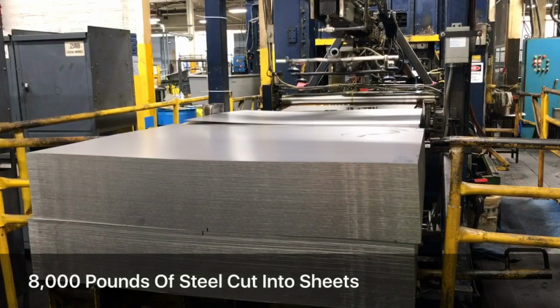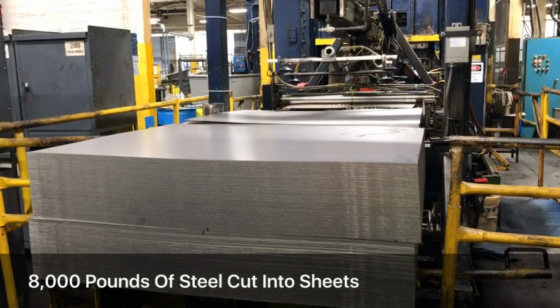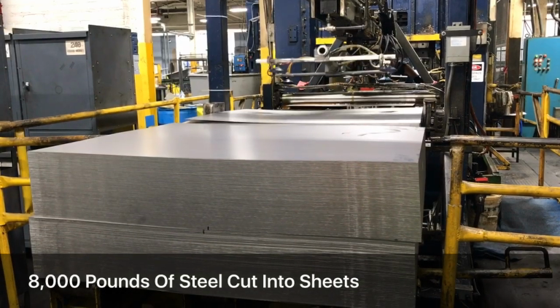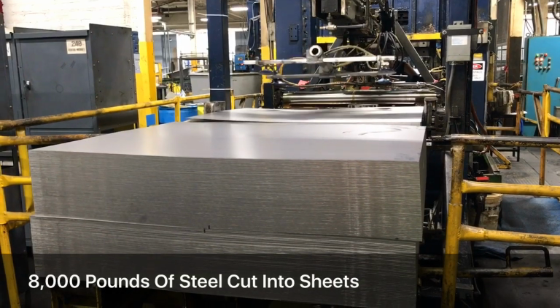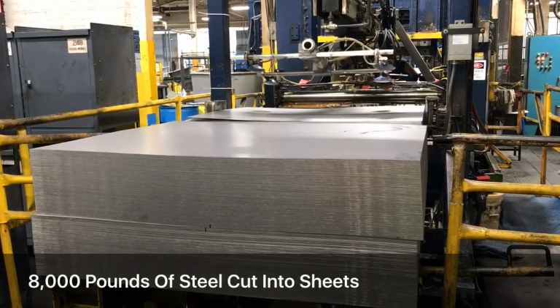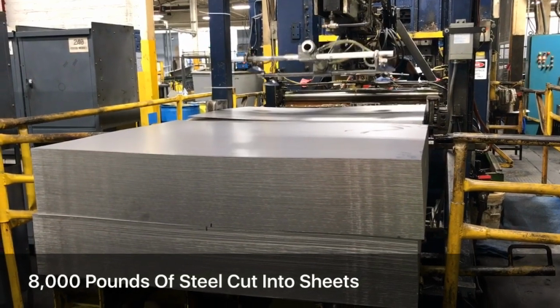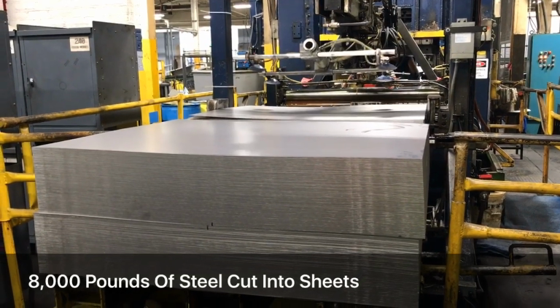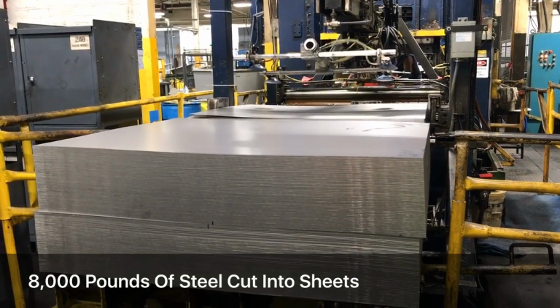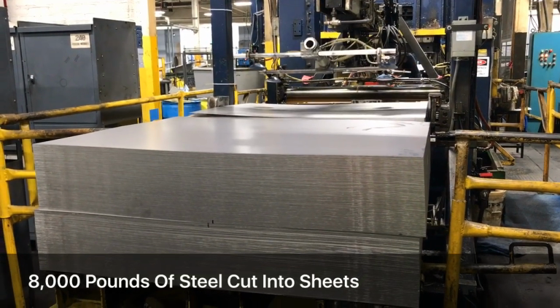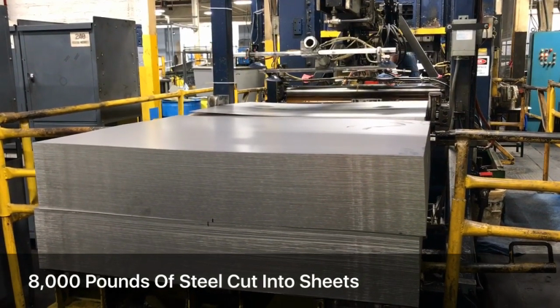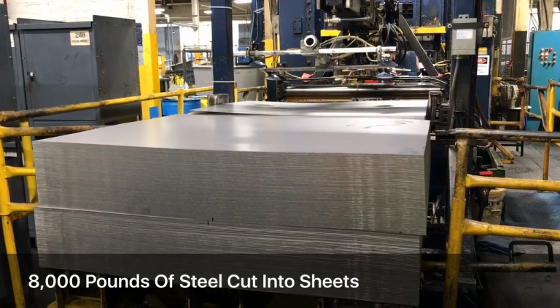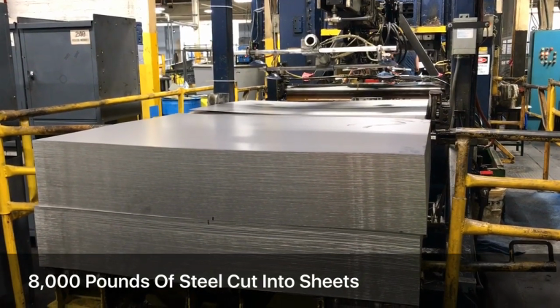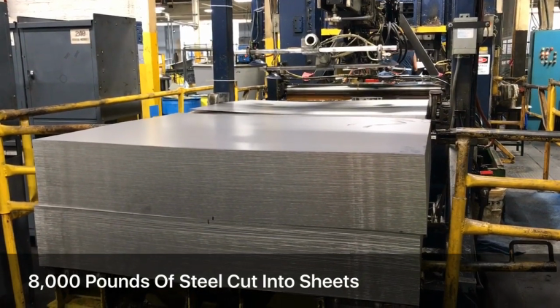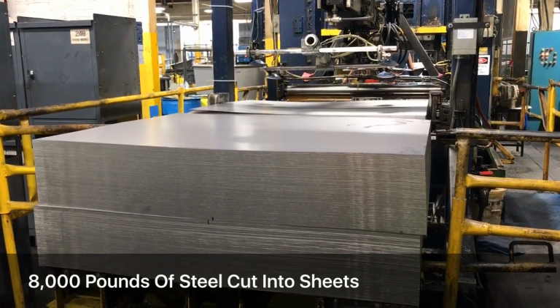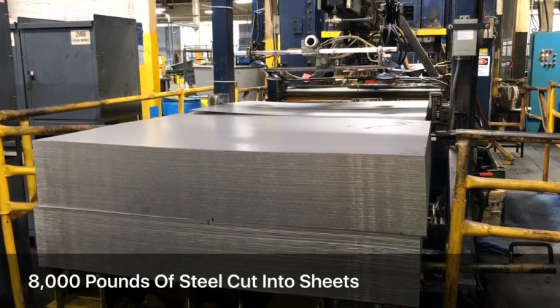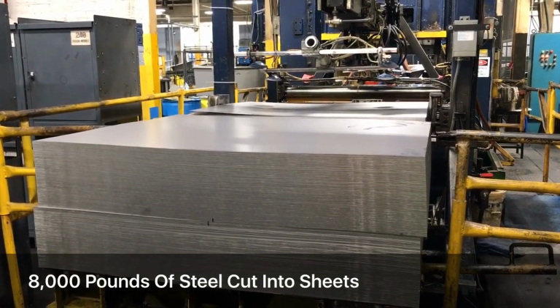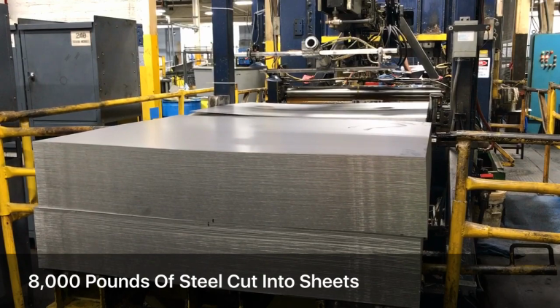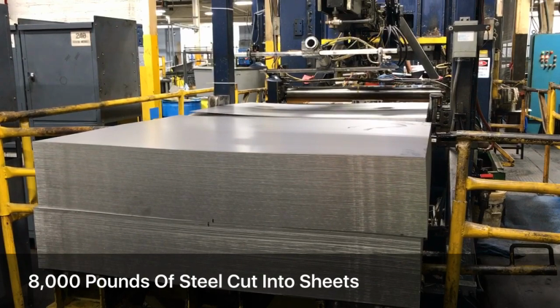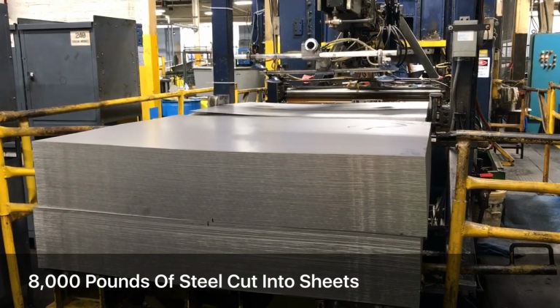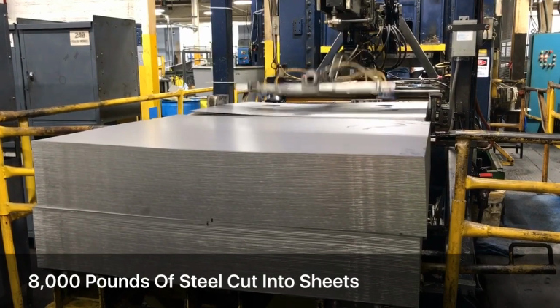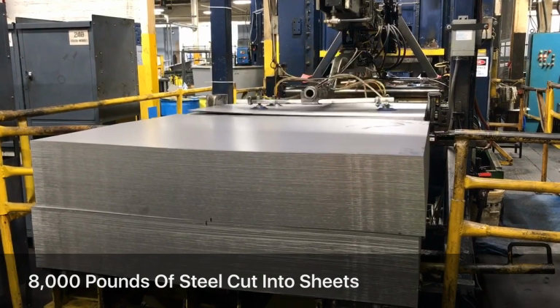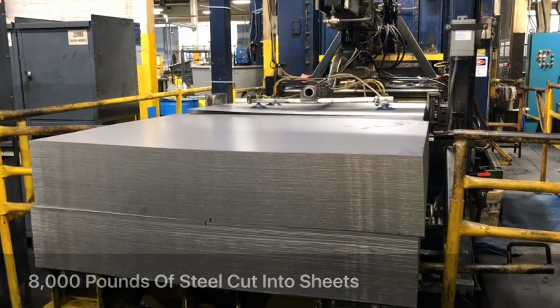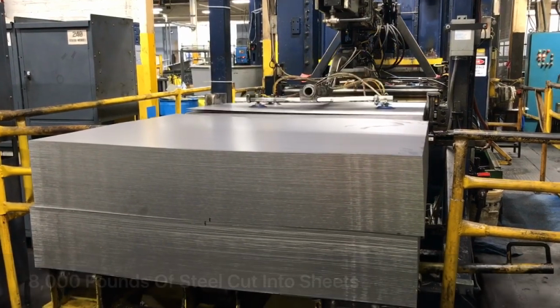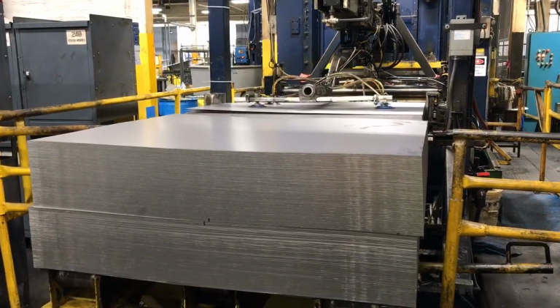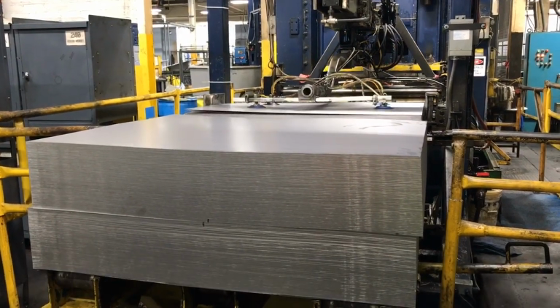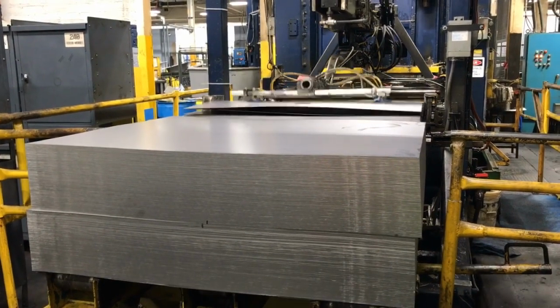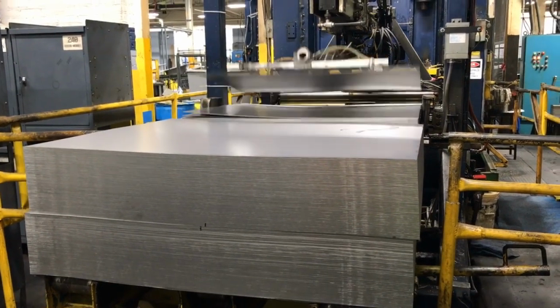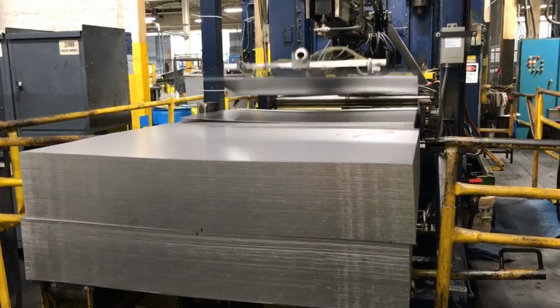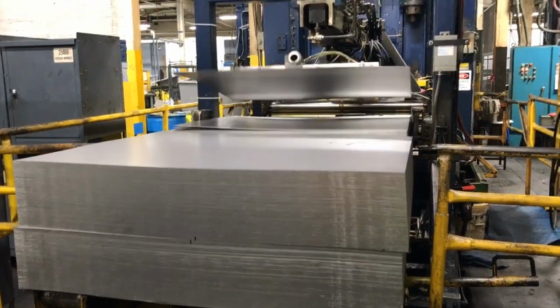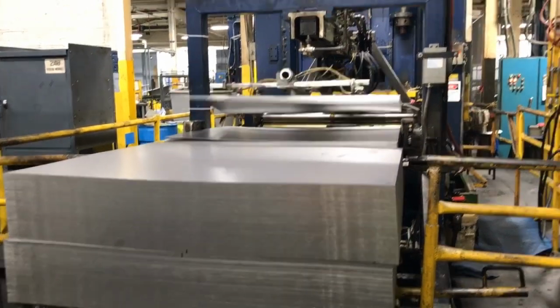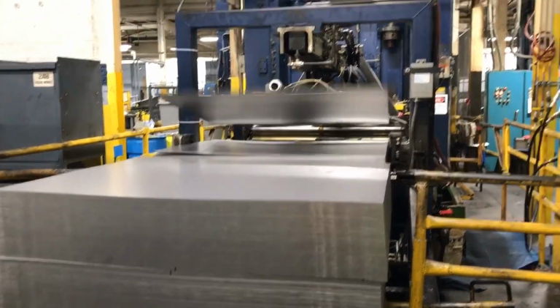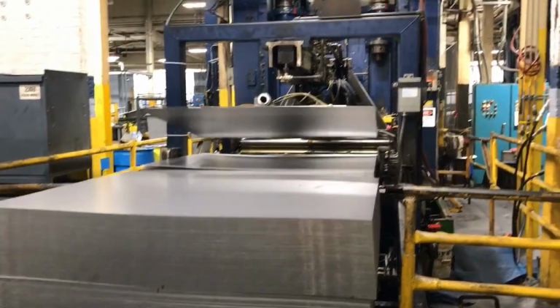This is Christine Vendel at the Ames plant in Harrisburg, where 85% of the country's wheelbarrows are made.